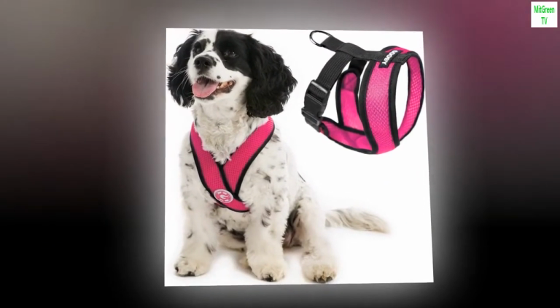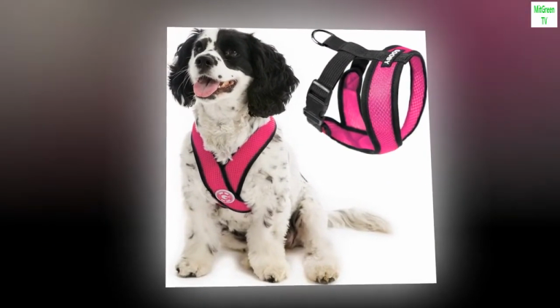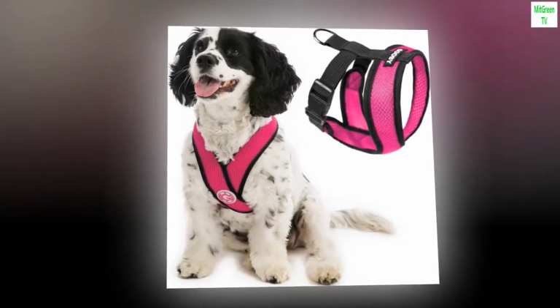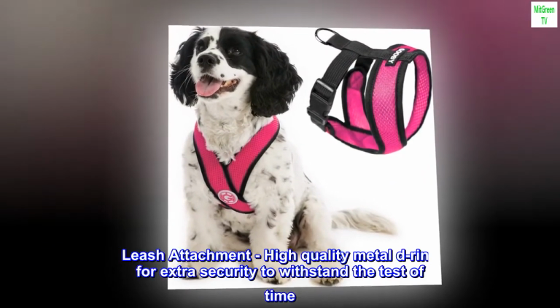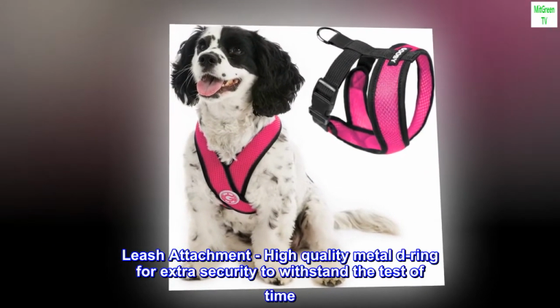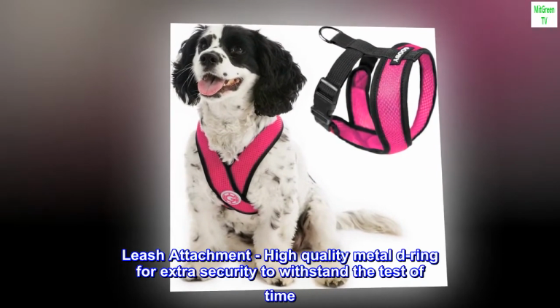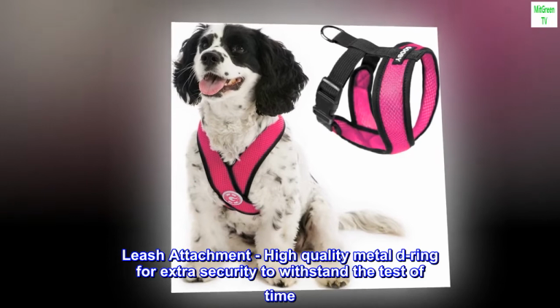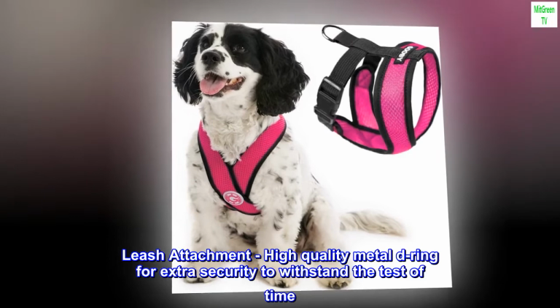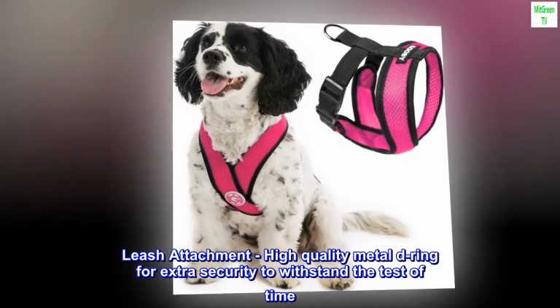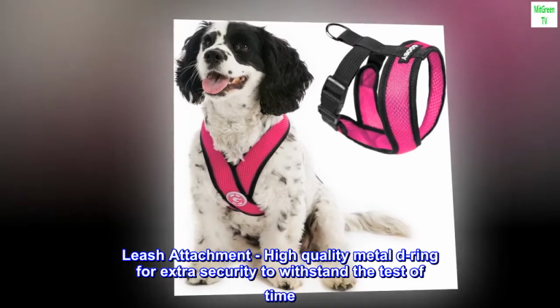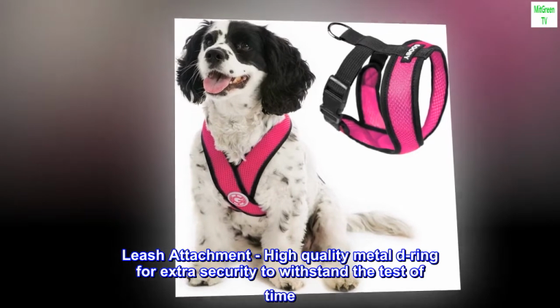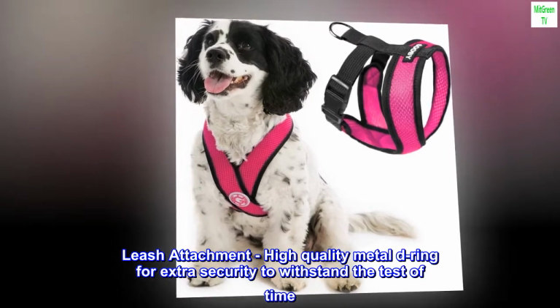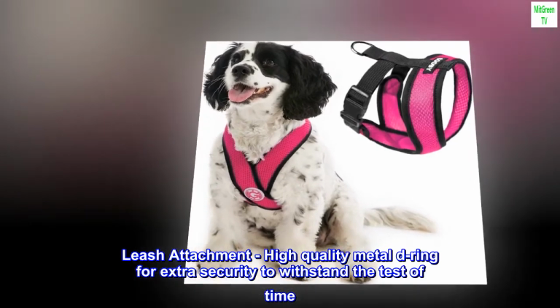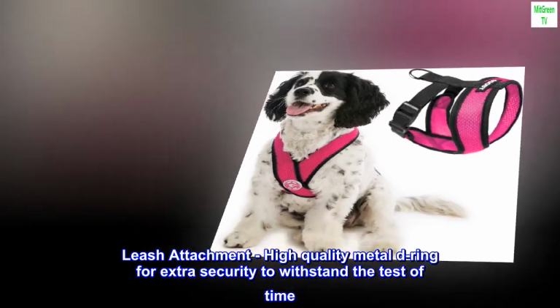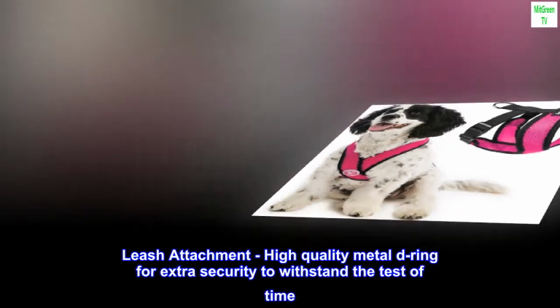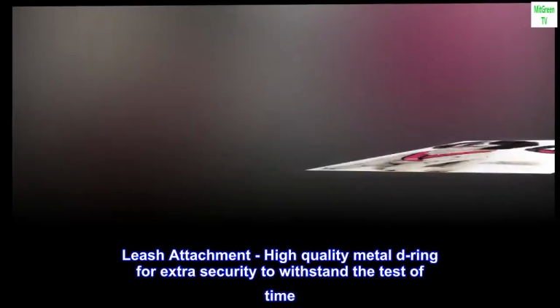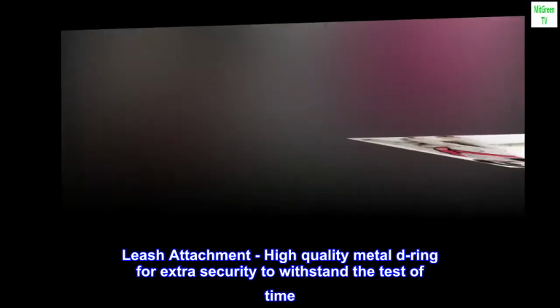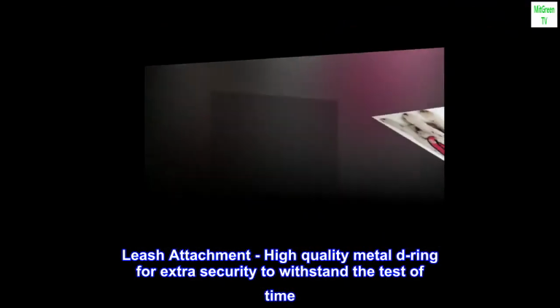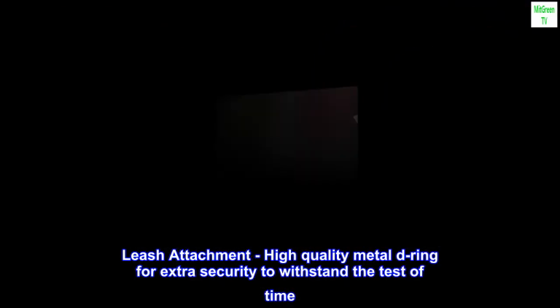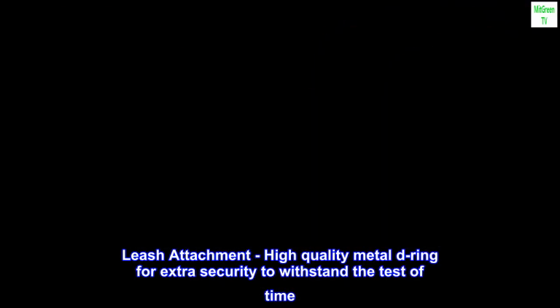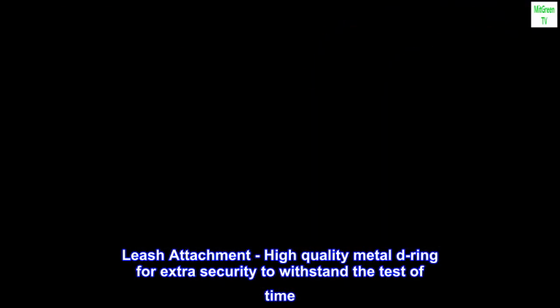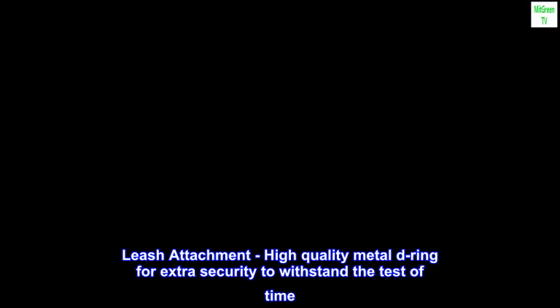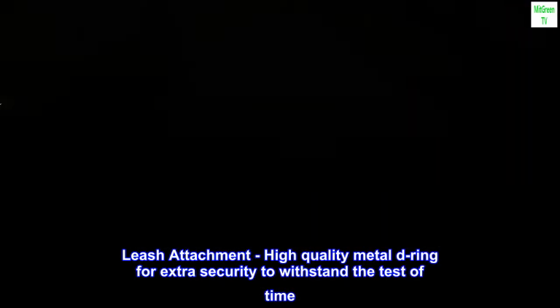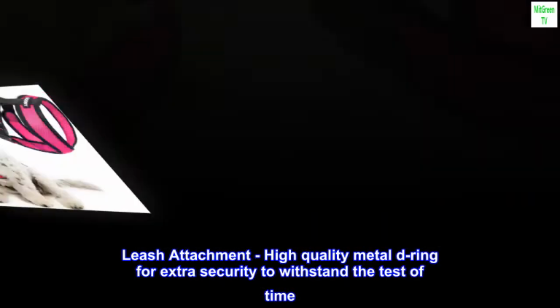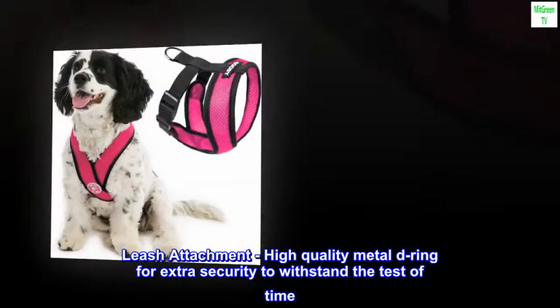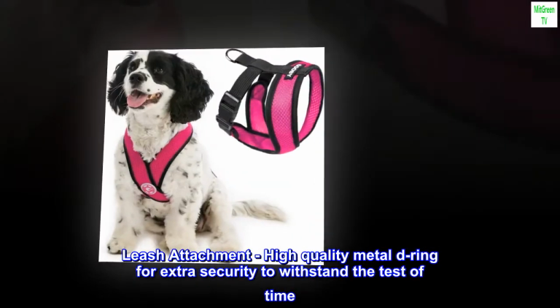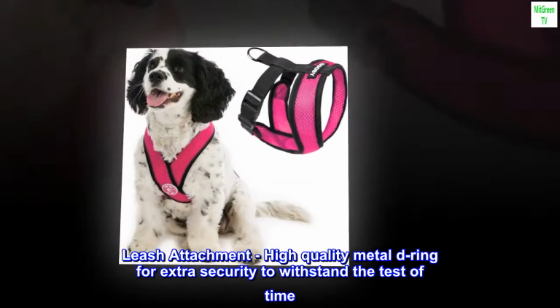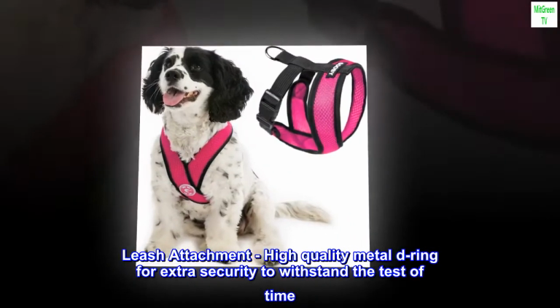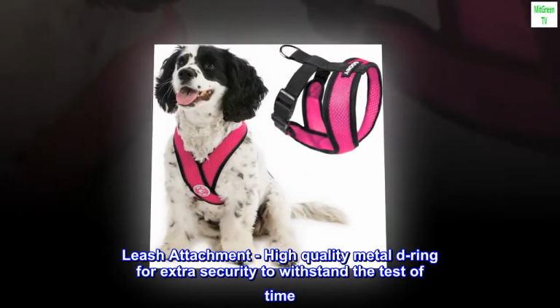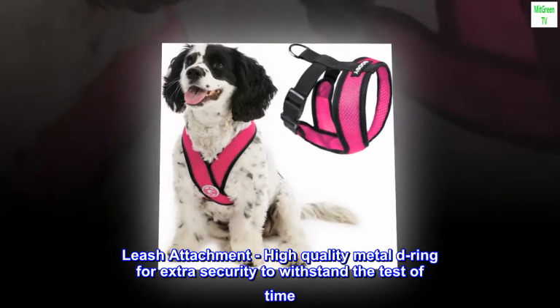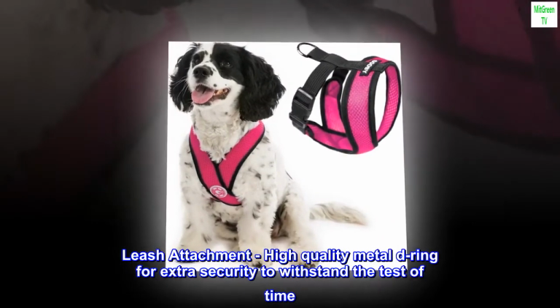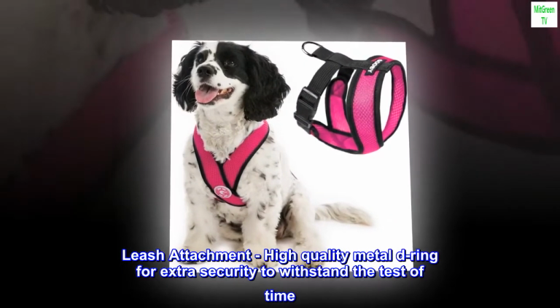Leash attachment: high-quality metal D-ring for extra security to withstand the test of time.